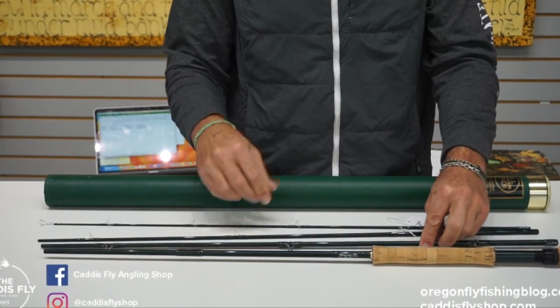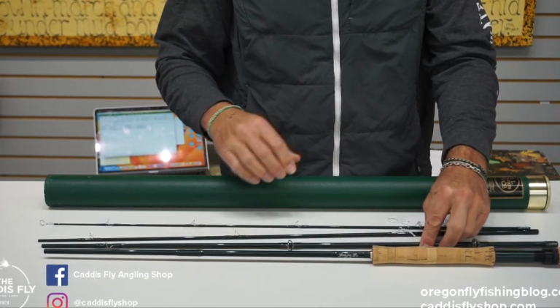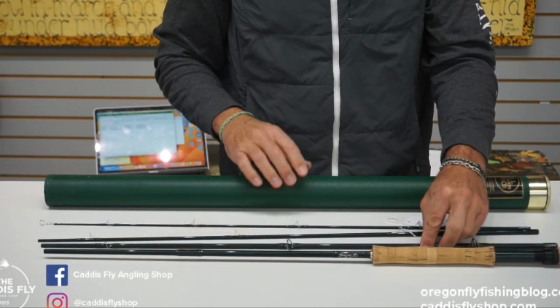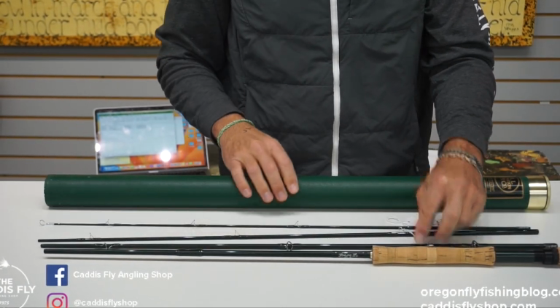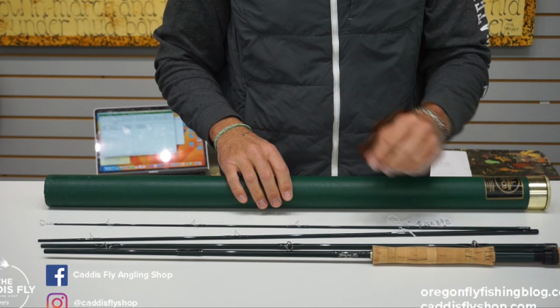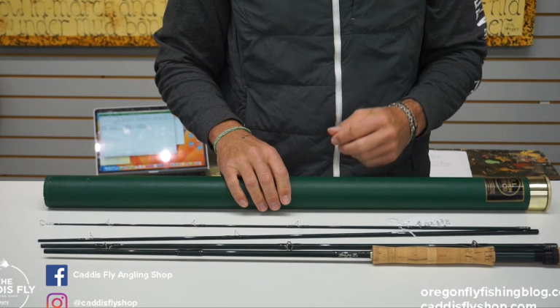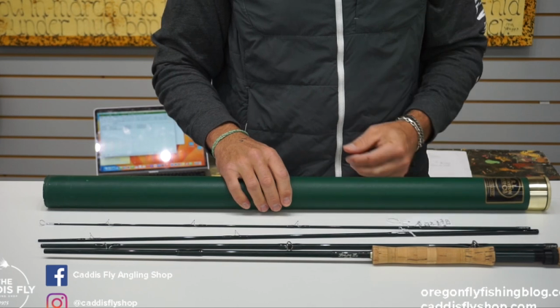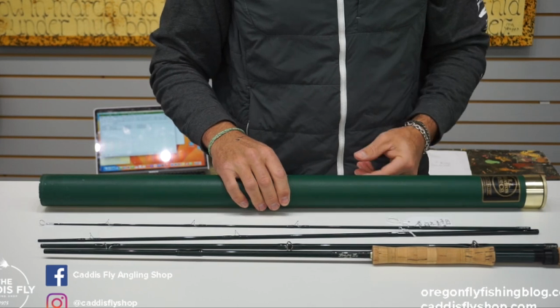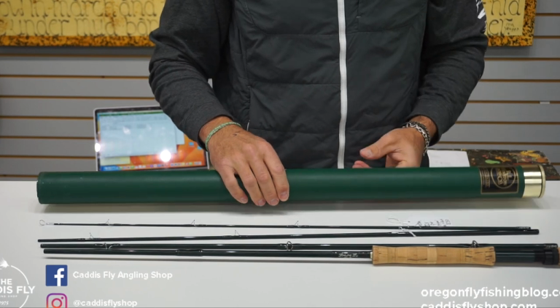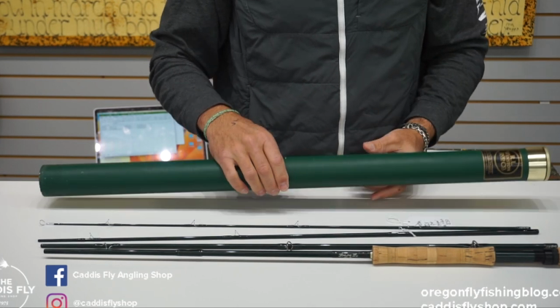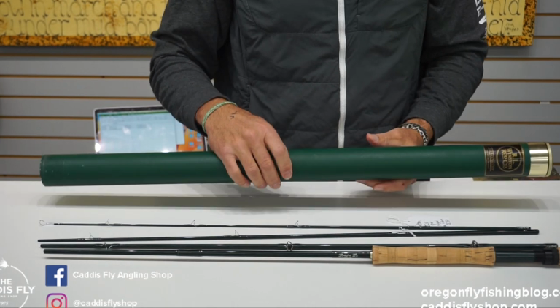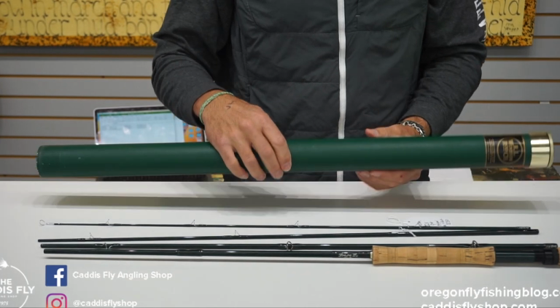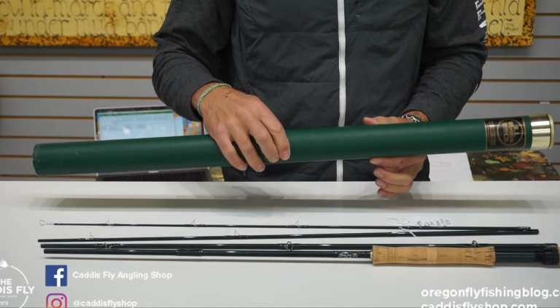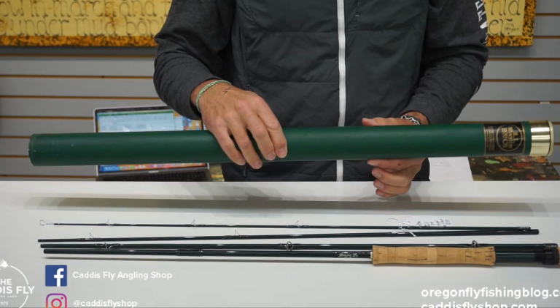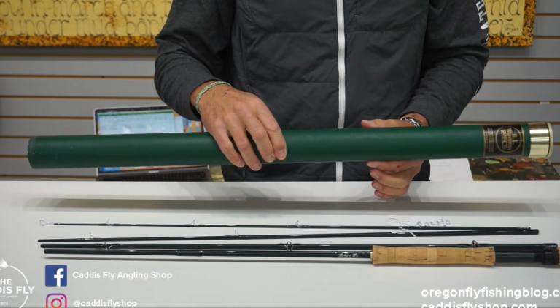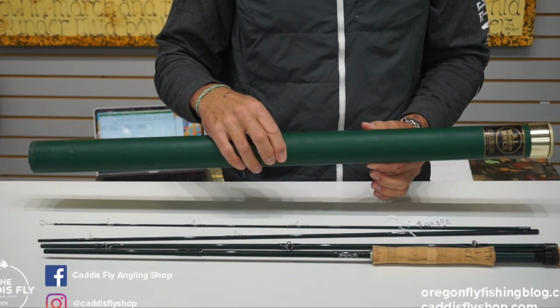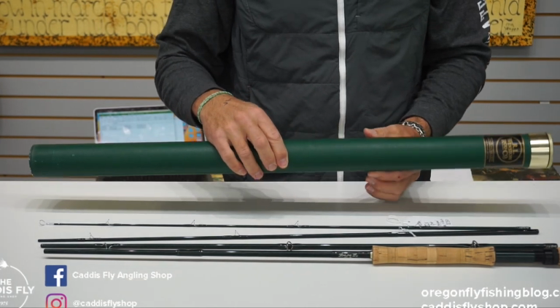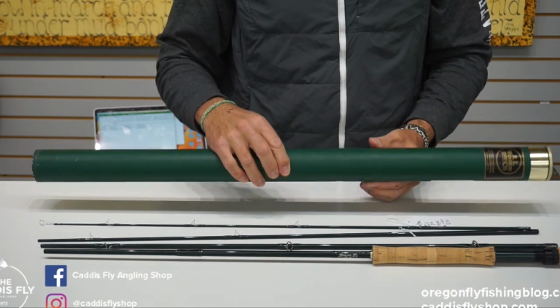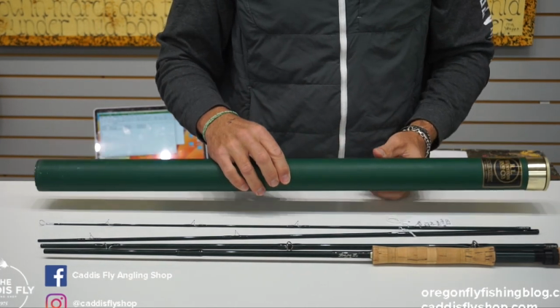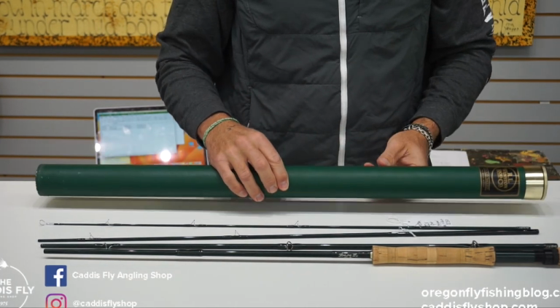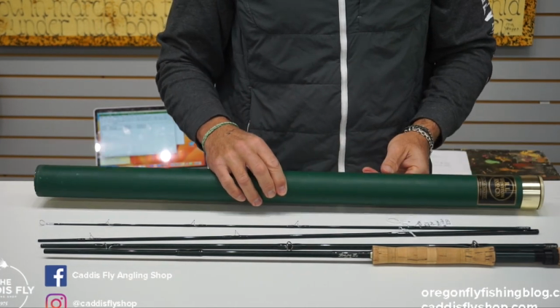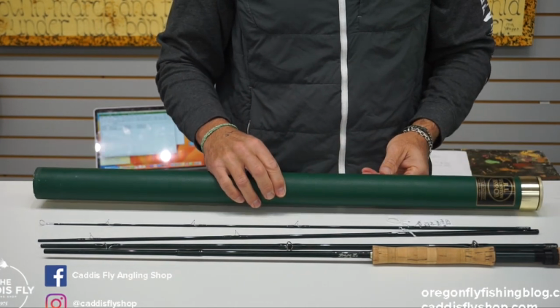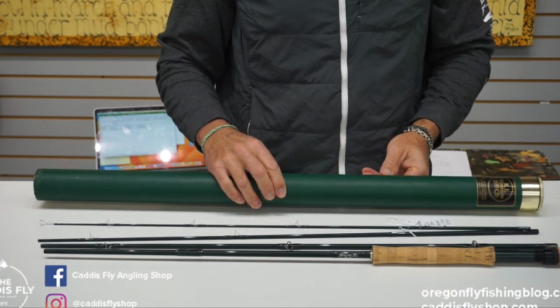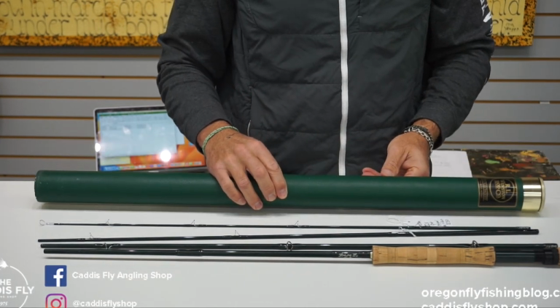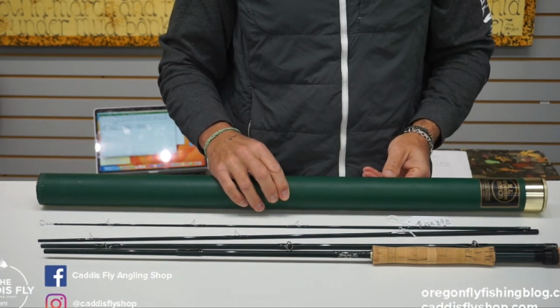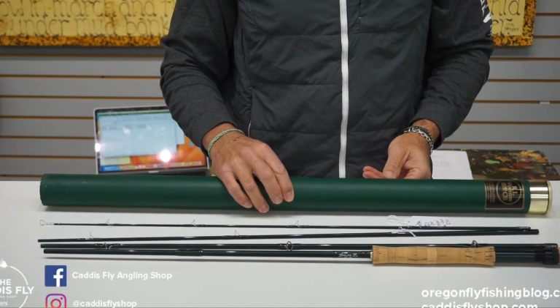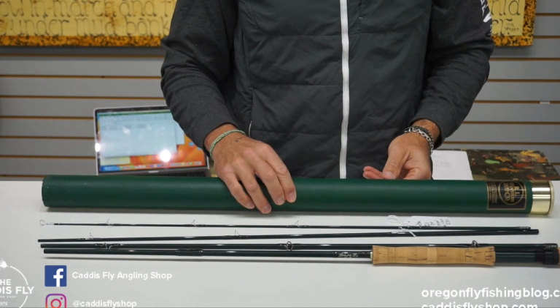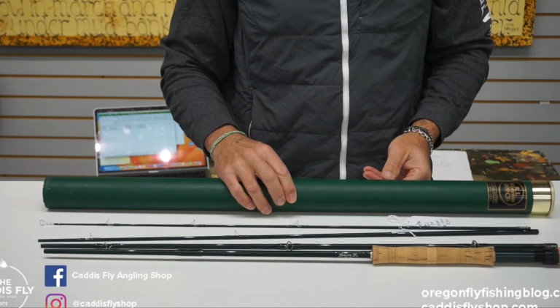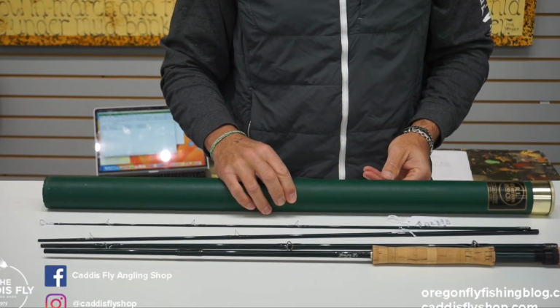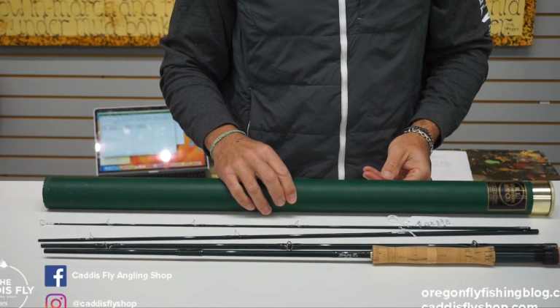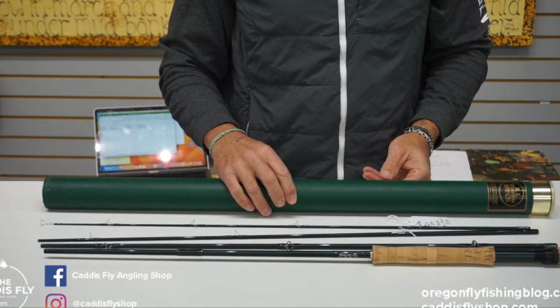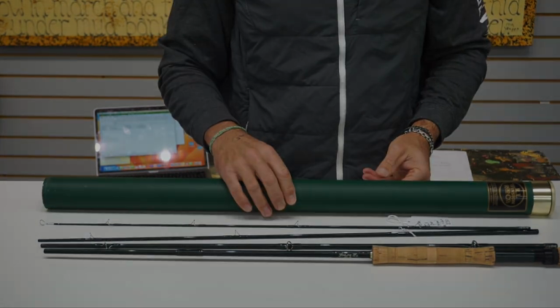Original tube and sock. $350 is a great buy for a B2X.